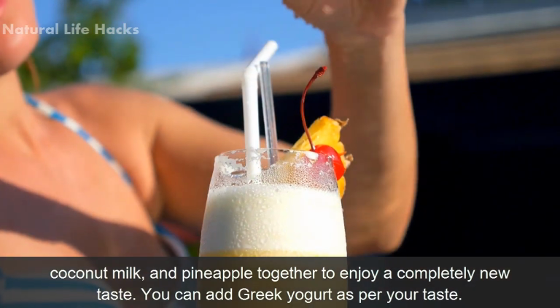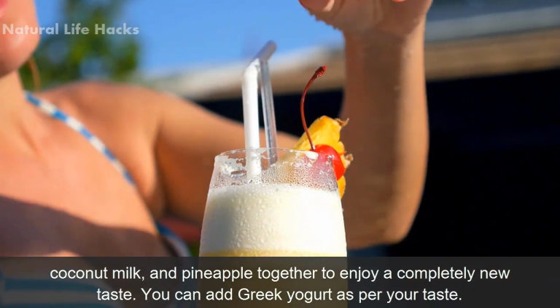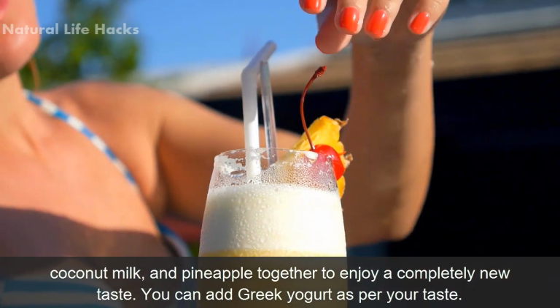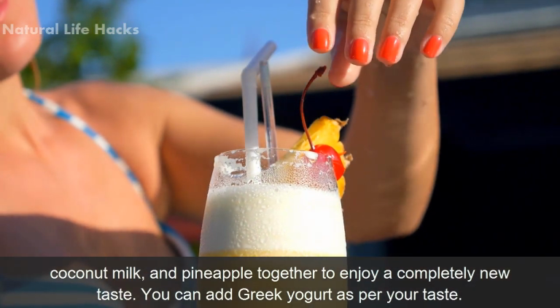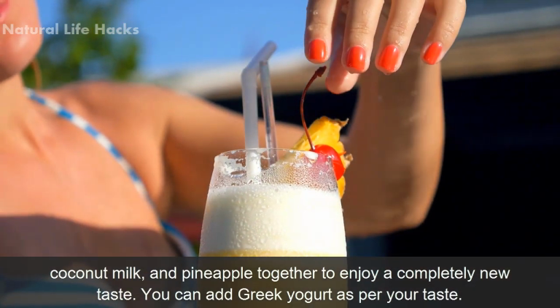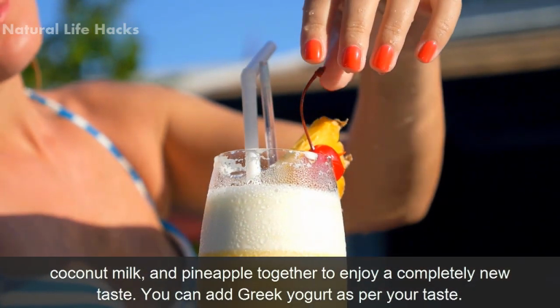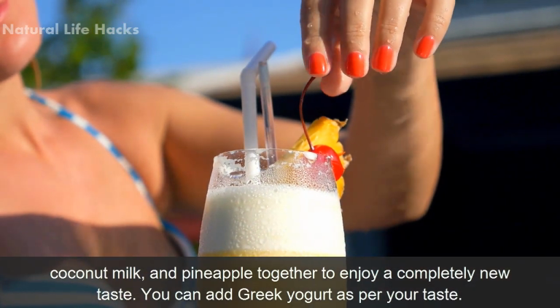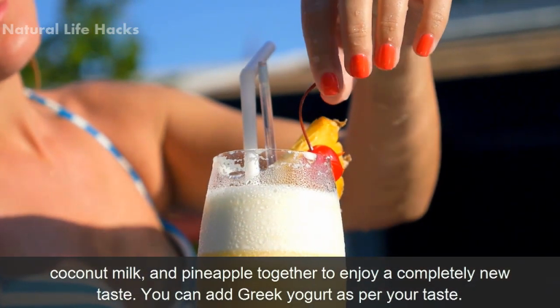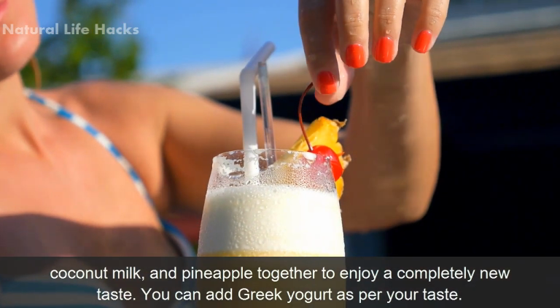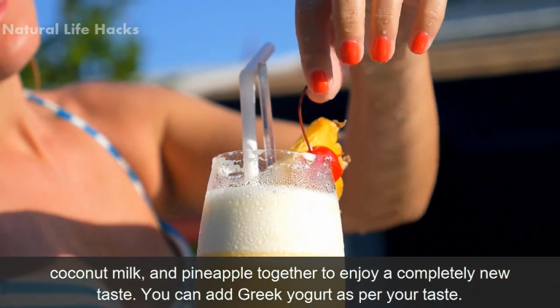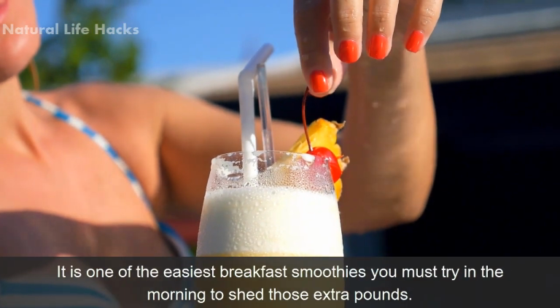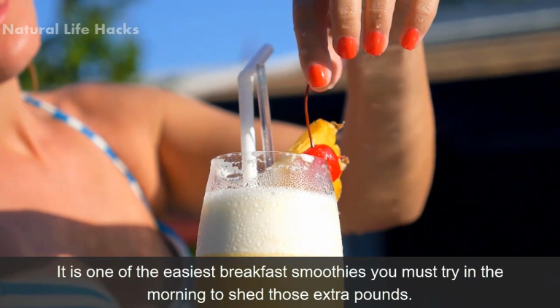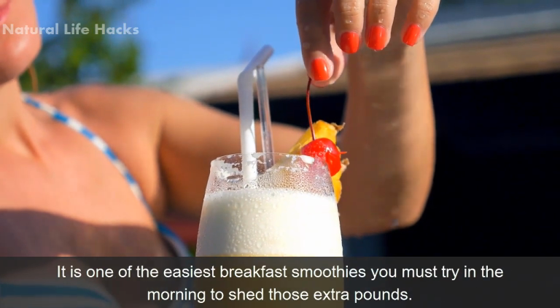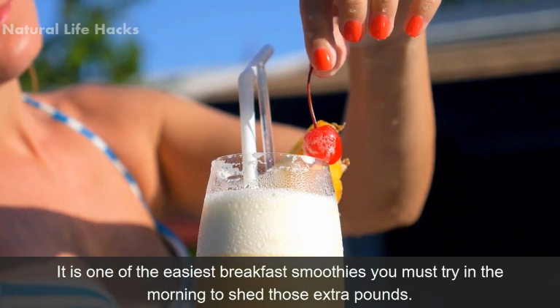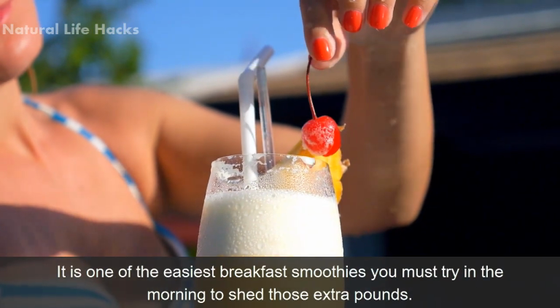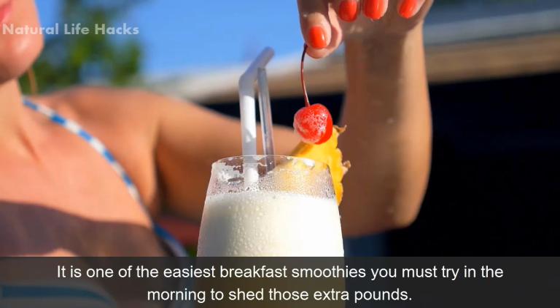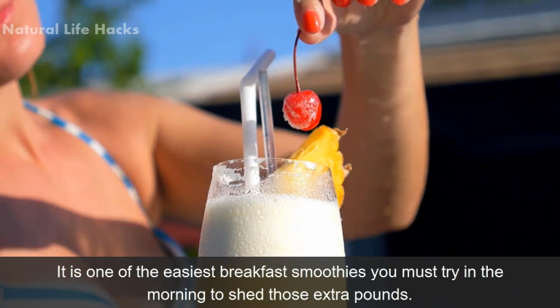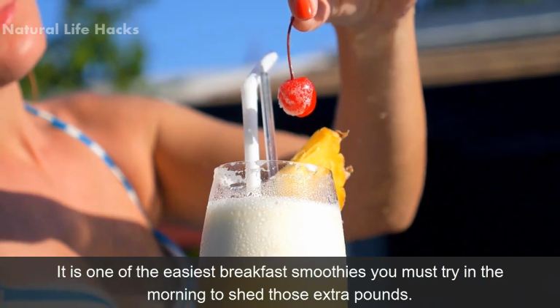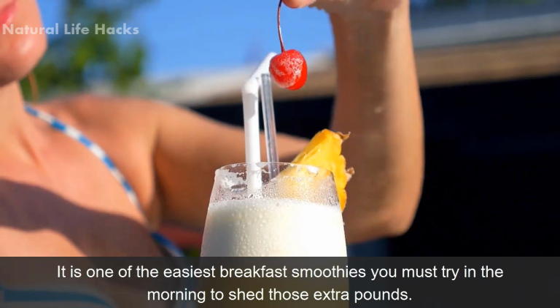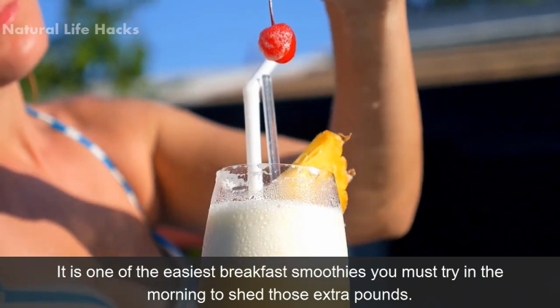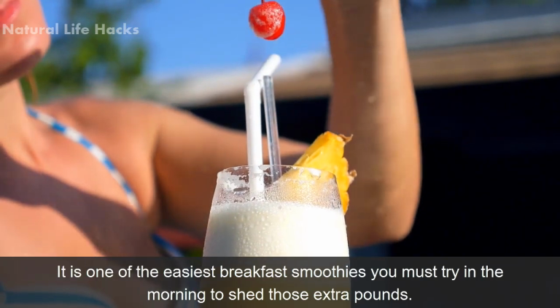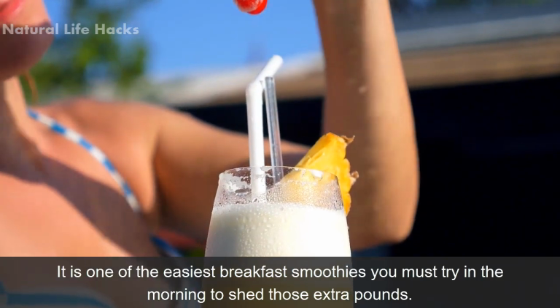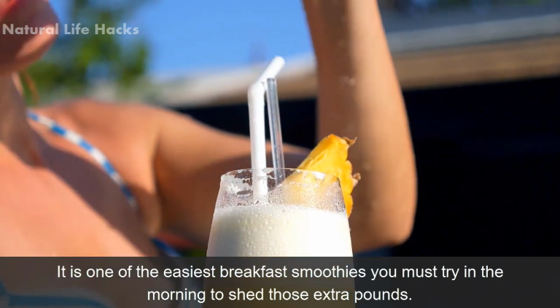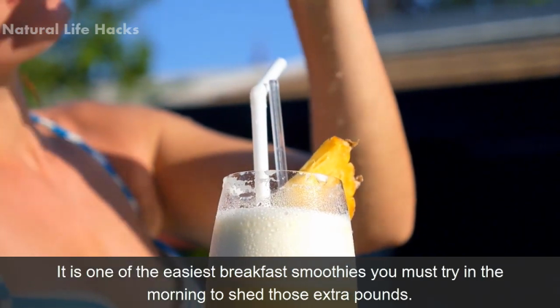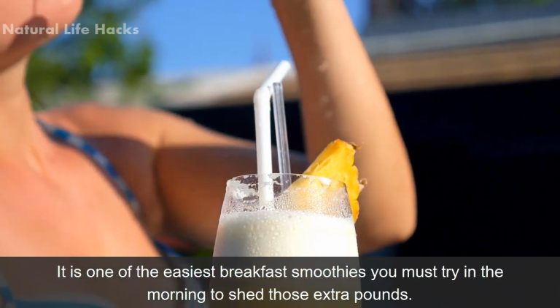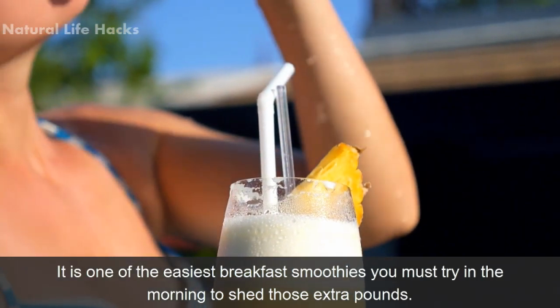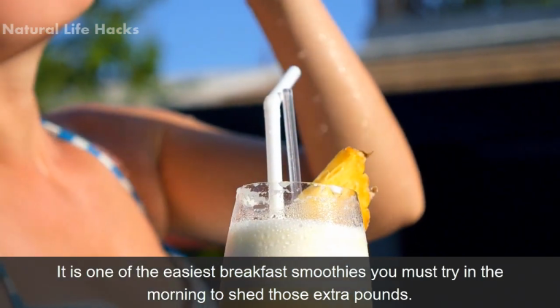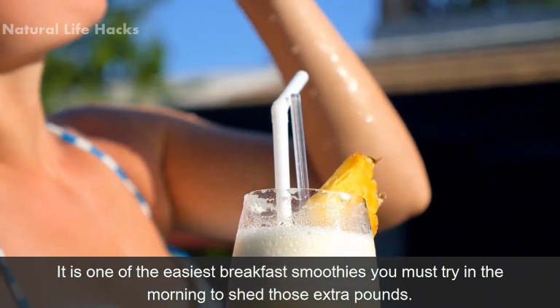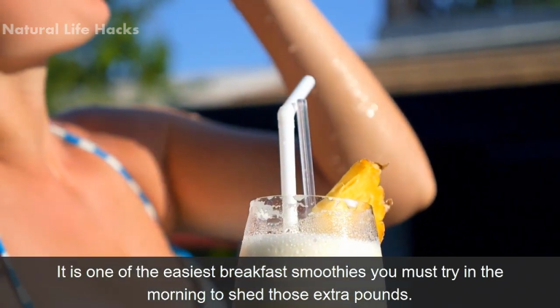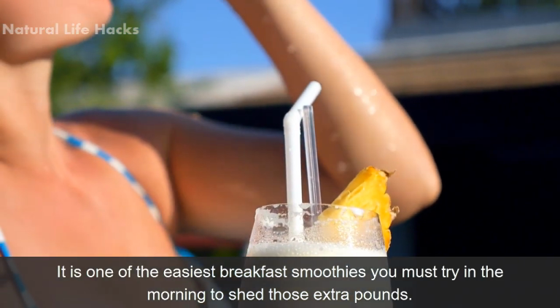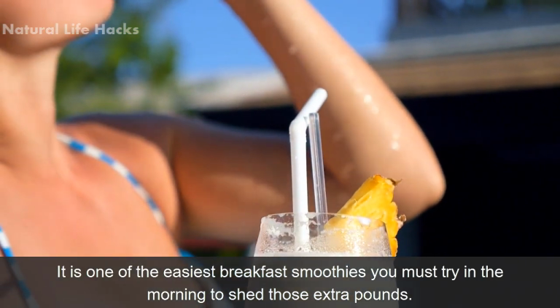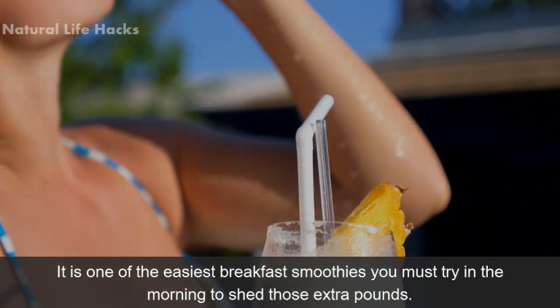You can add Greek yogurt as per your taste. It is one of the easiest breakfast smoothies you must try in the morning to shed those extra pounds.